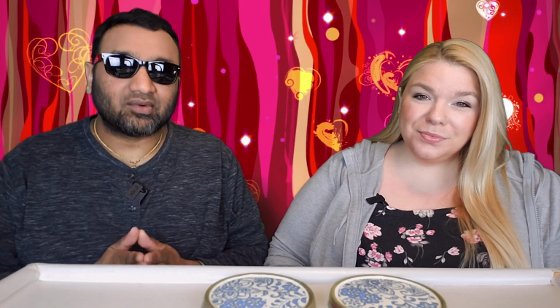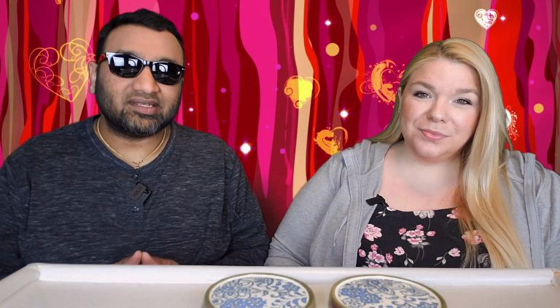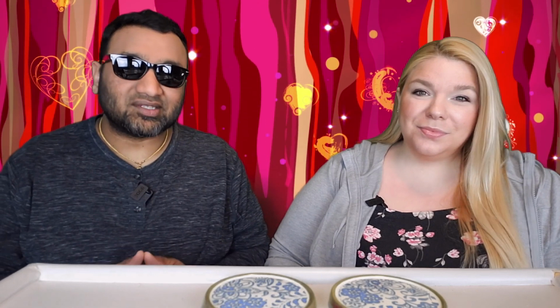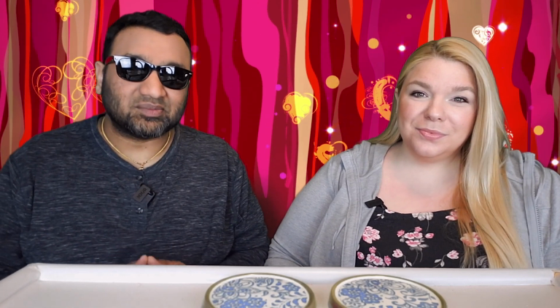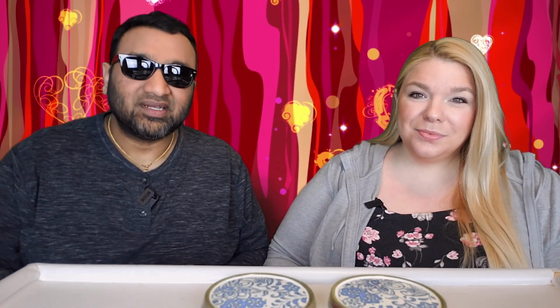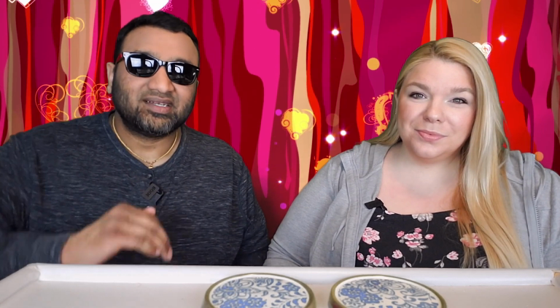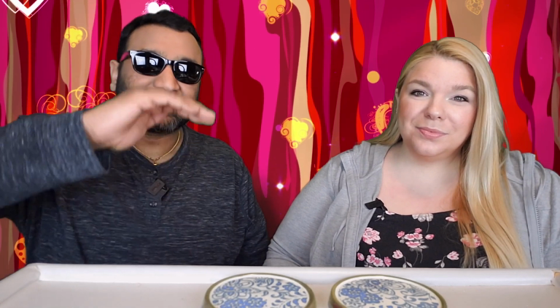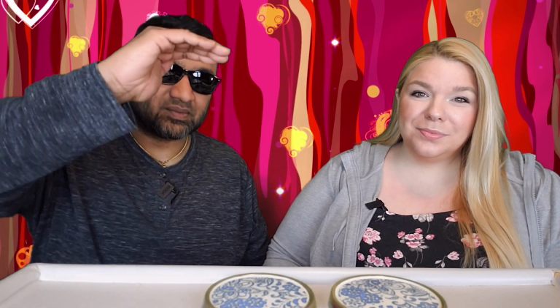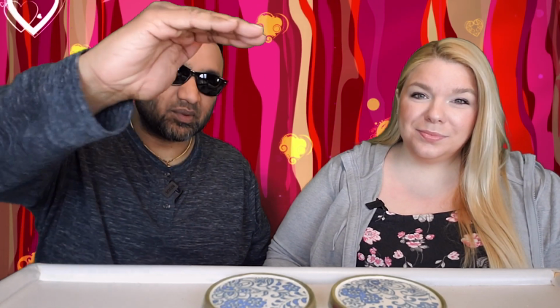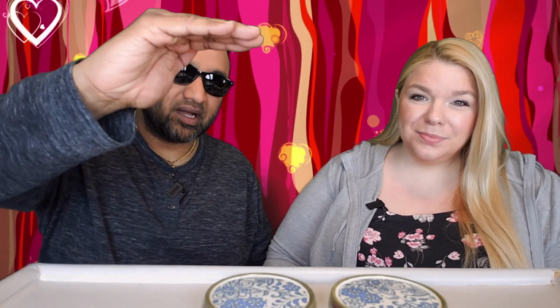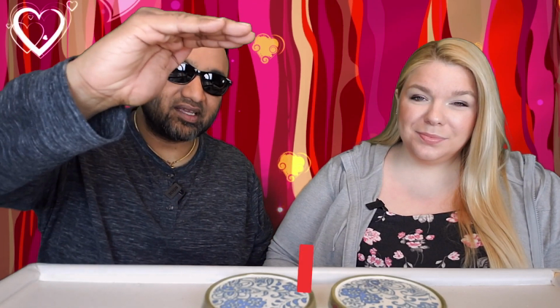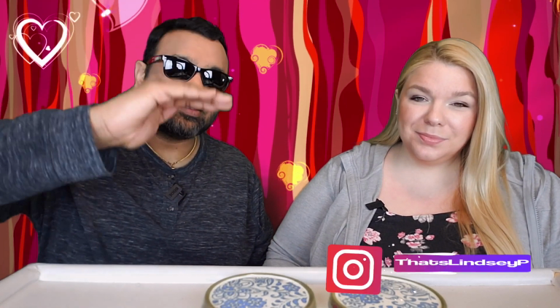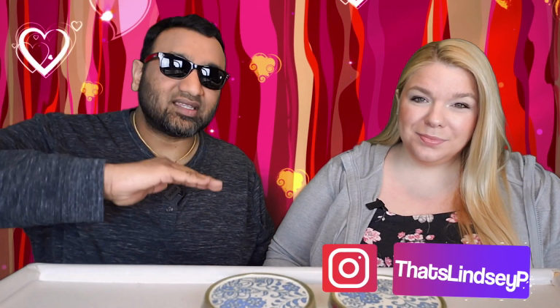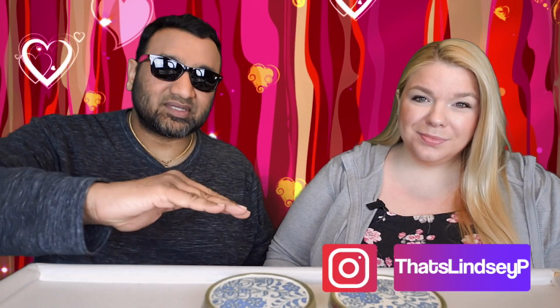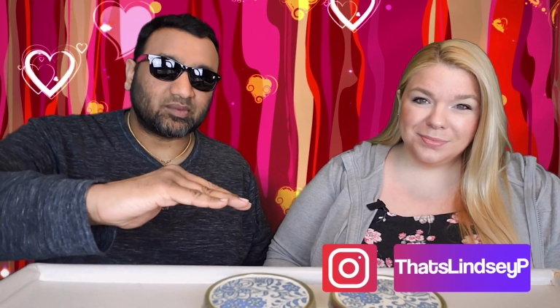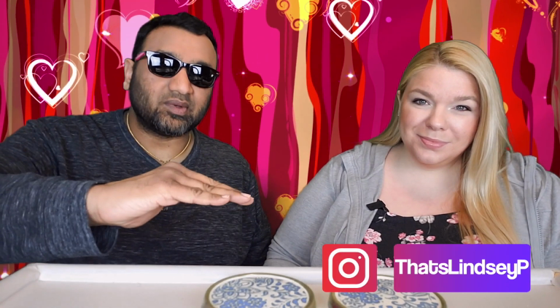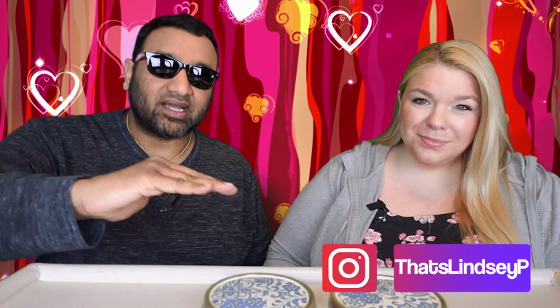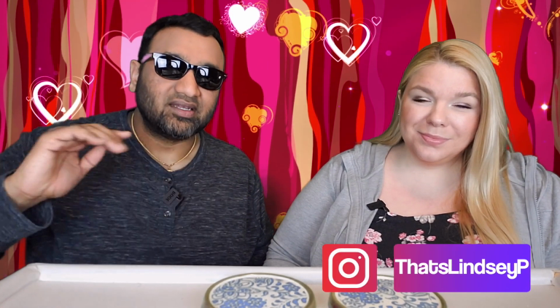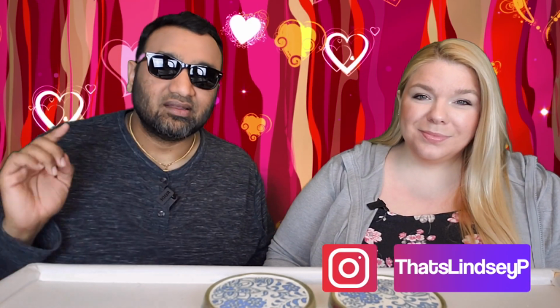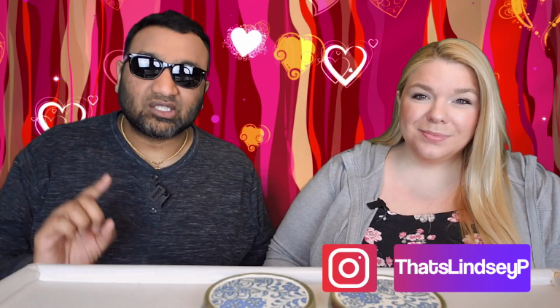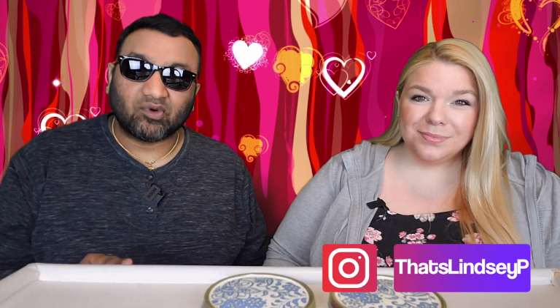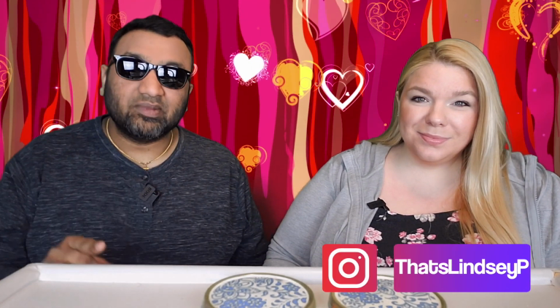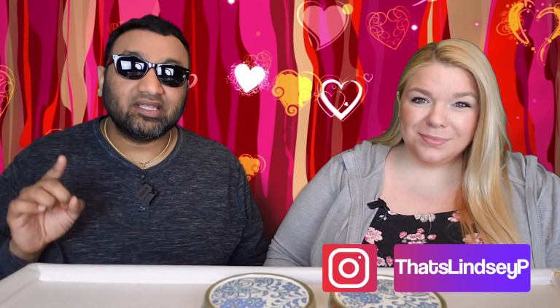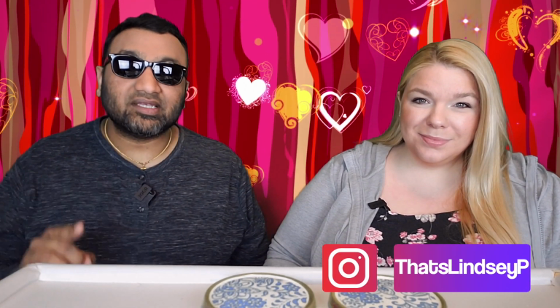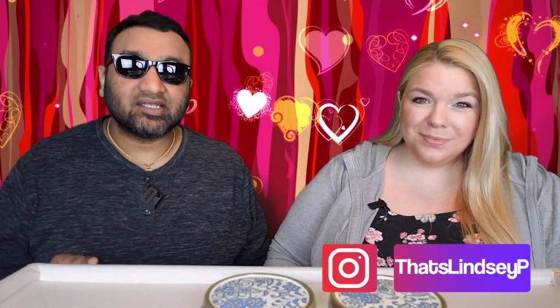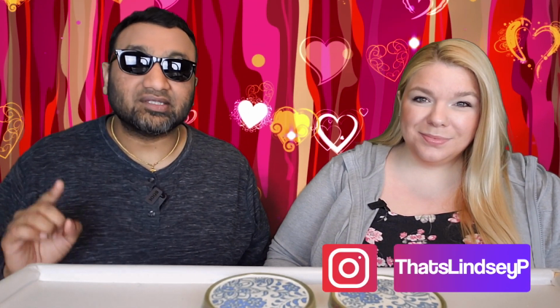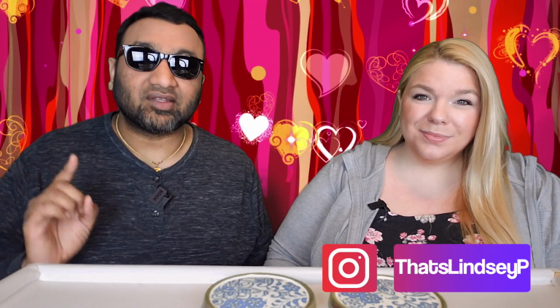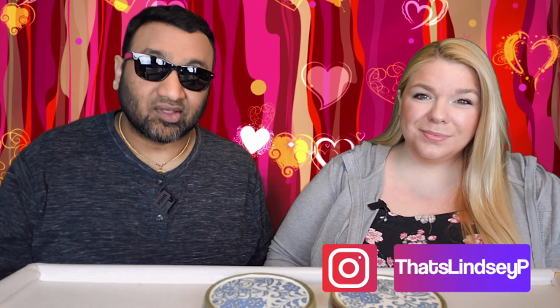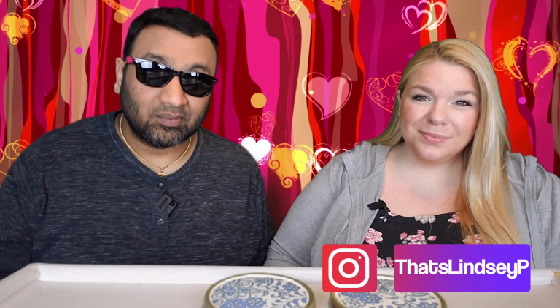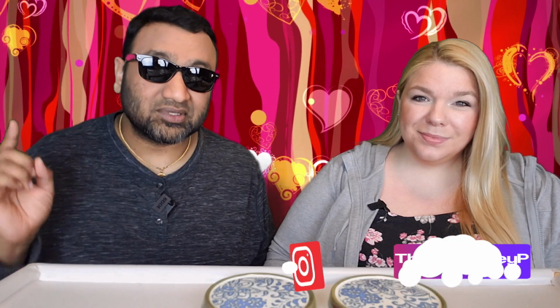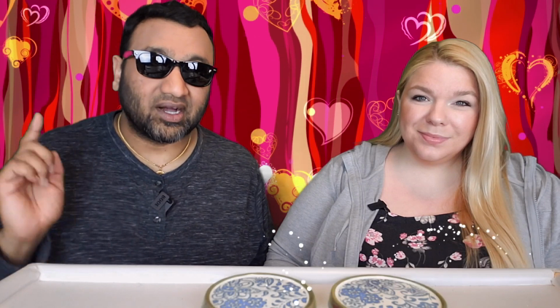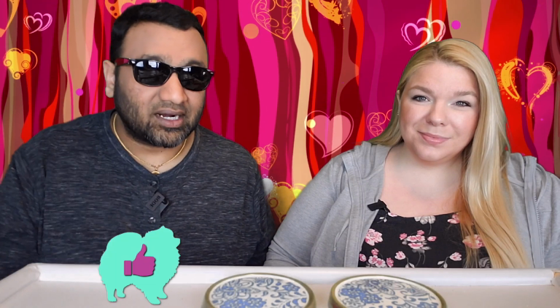Our rating system: thumbs up, we'd buy it again; thumbs down, we would not. So for me, this is a thumbs up.